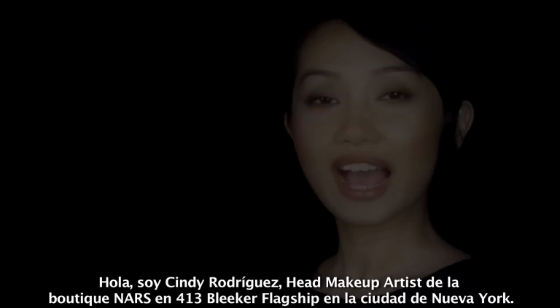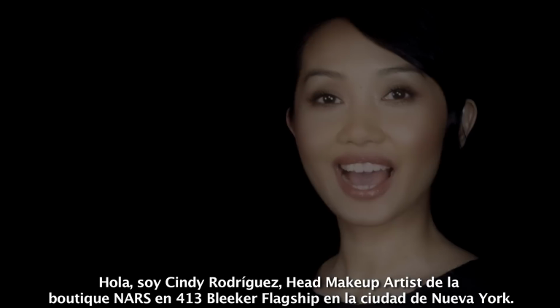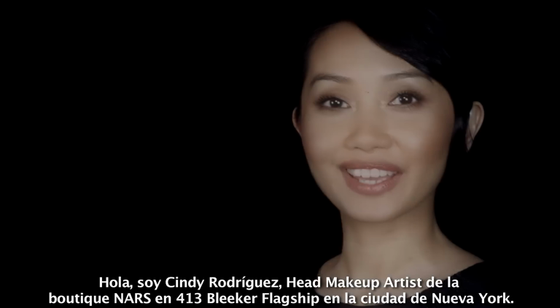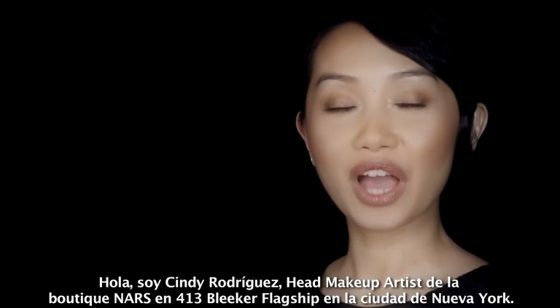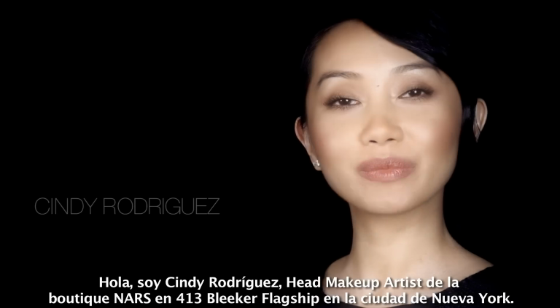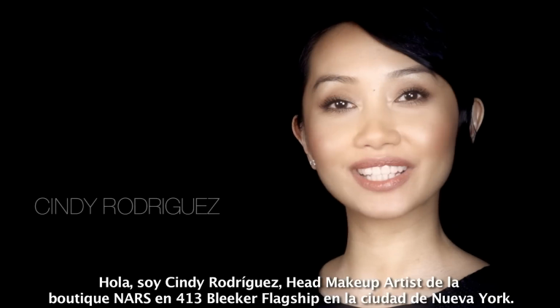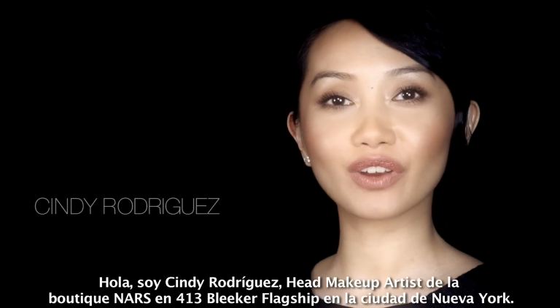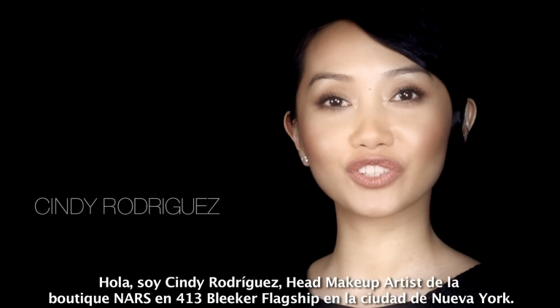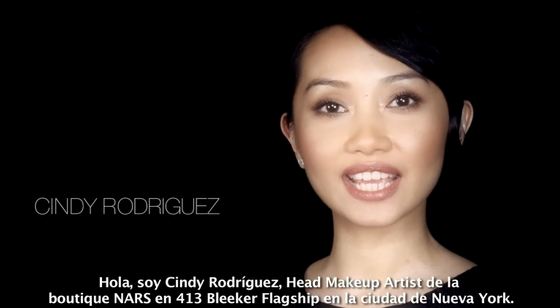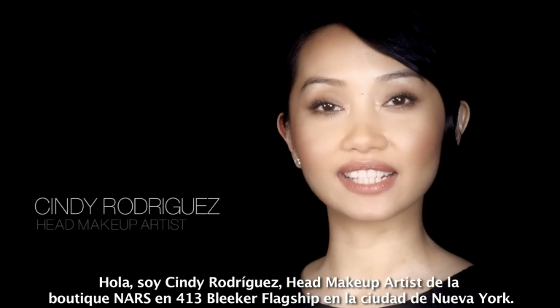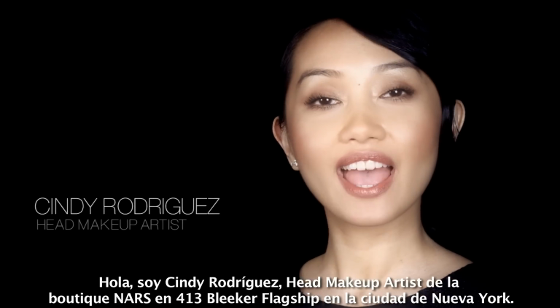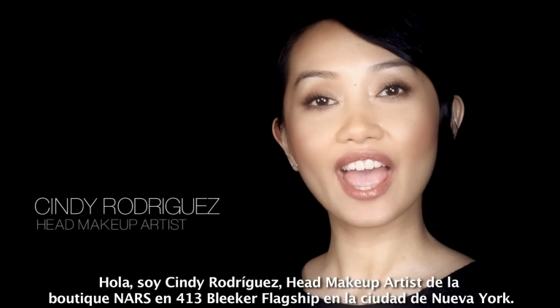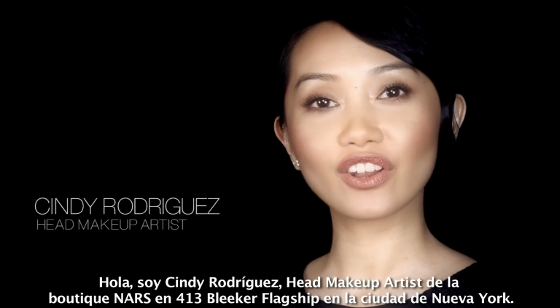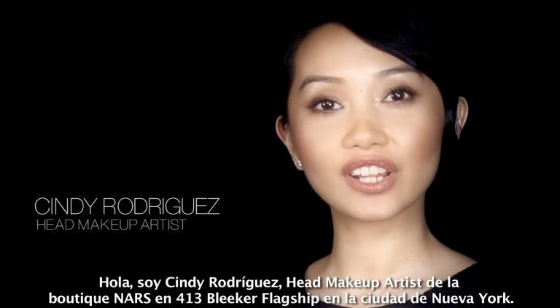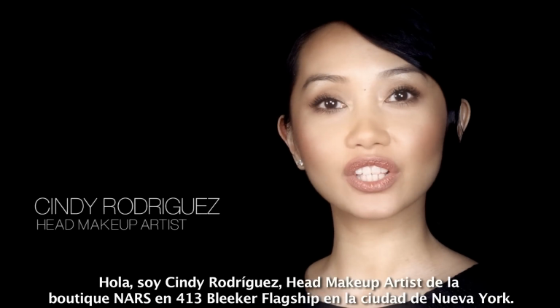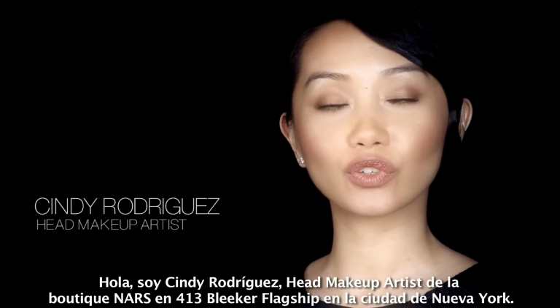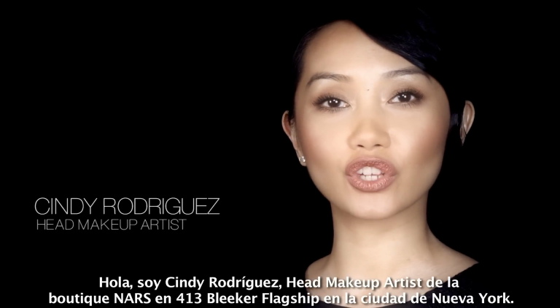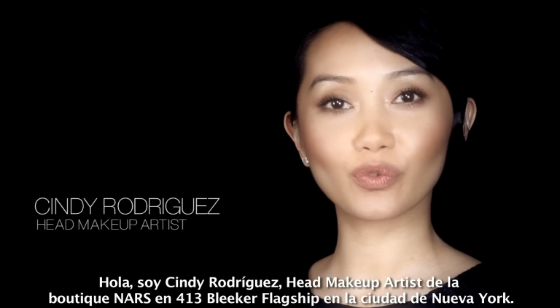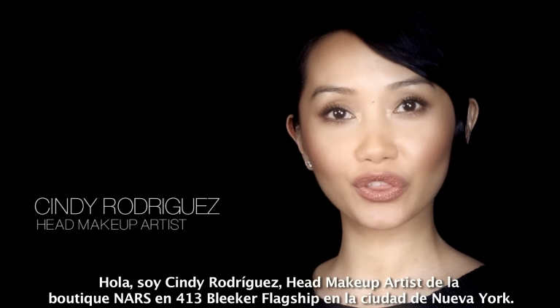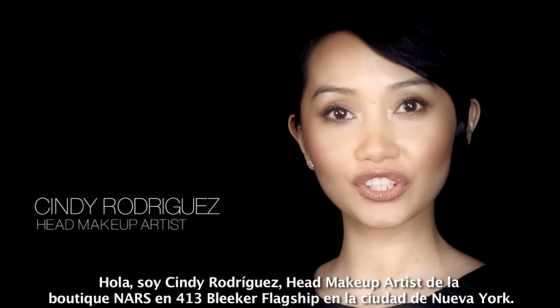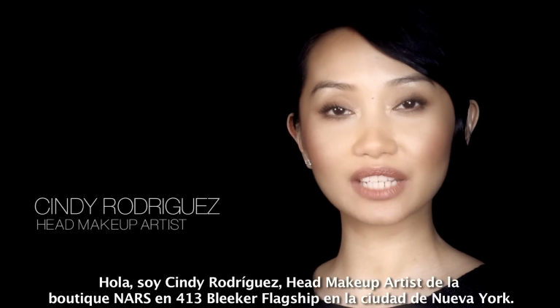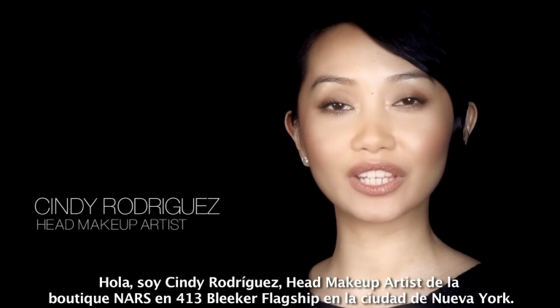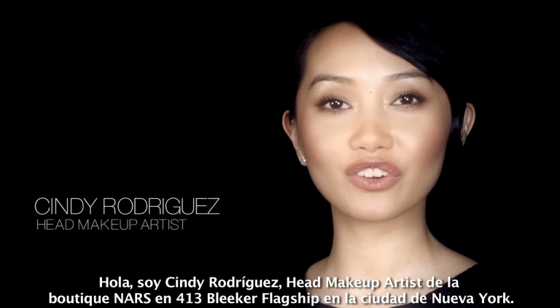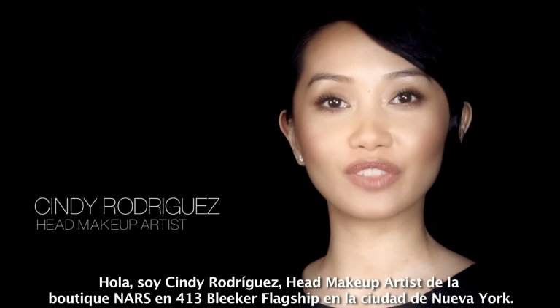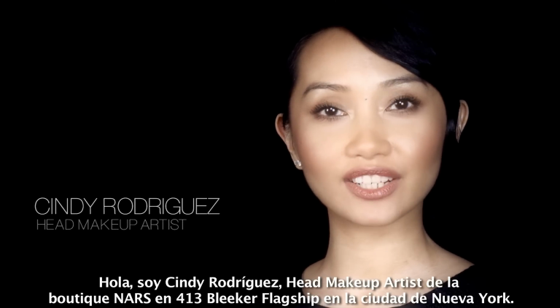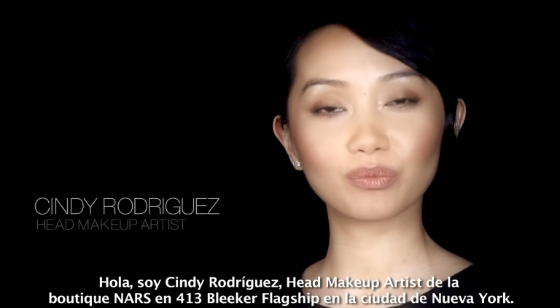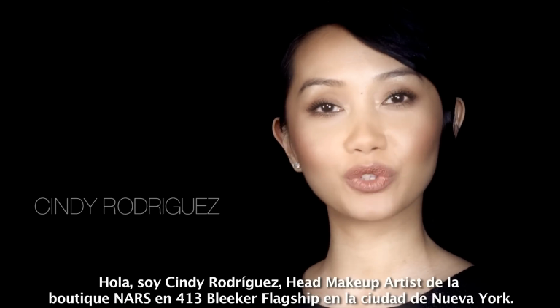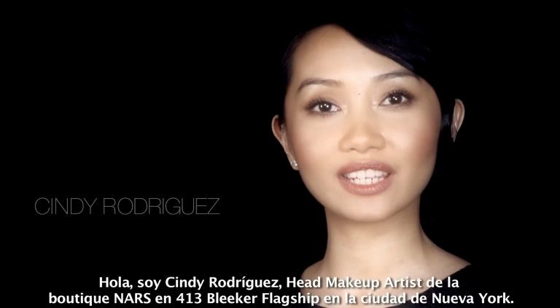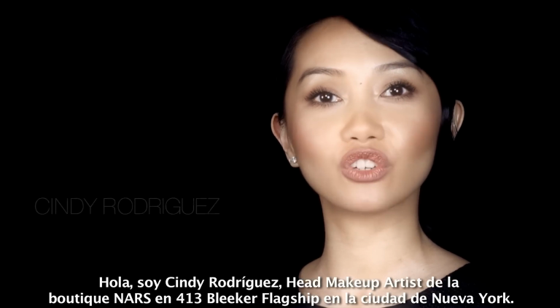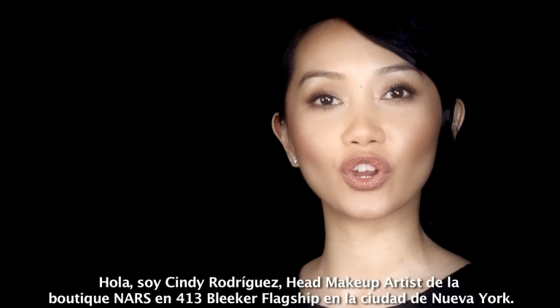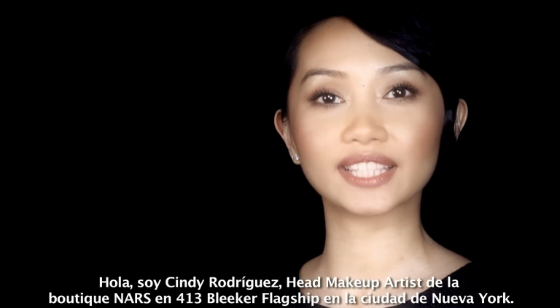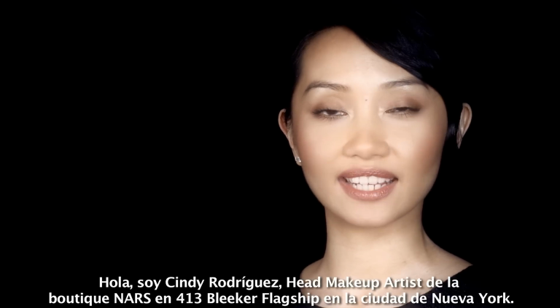Hi, I'm Cindy Rodriguez, head artist for NARS 413 Bleecker Flagship Boutique in New York City.